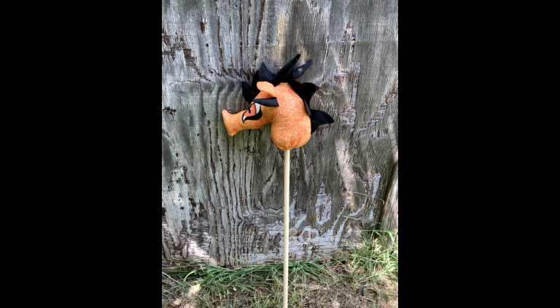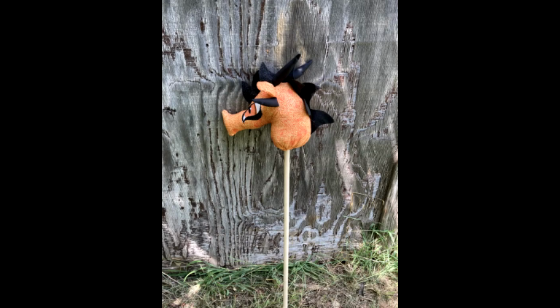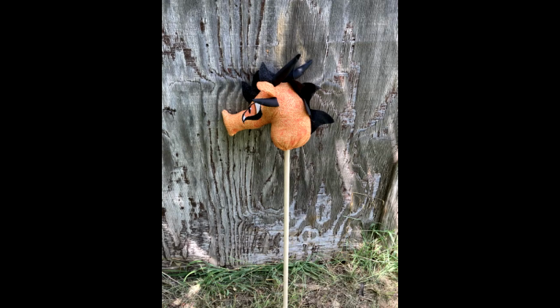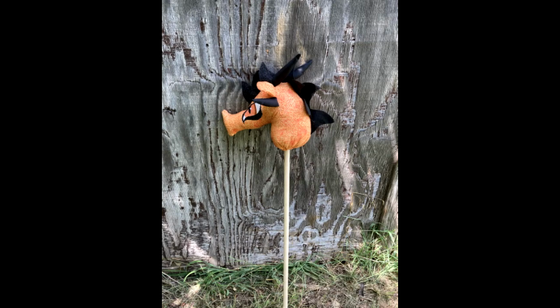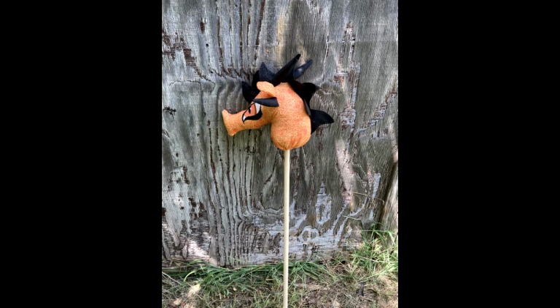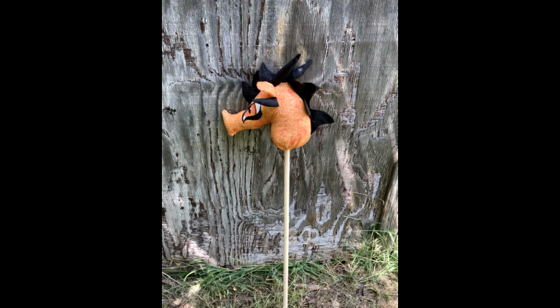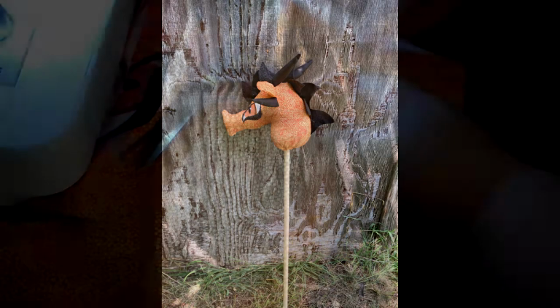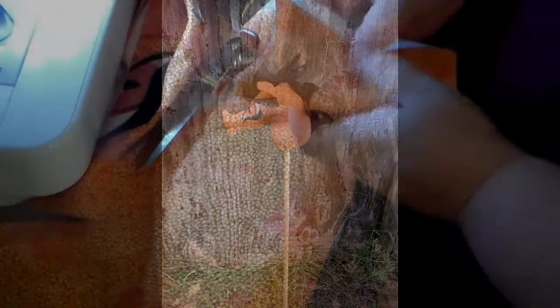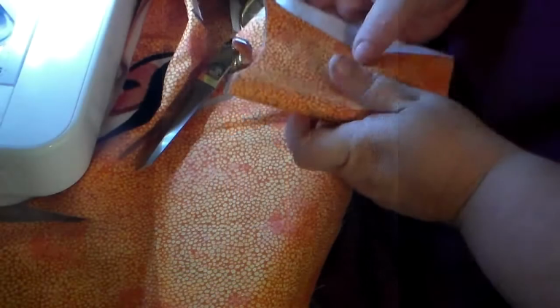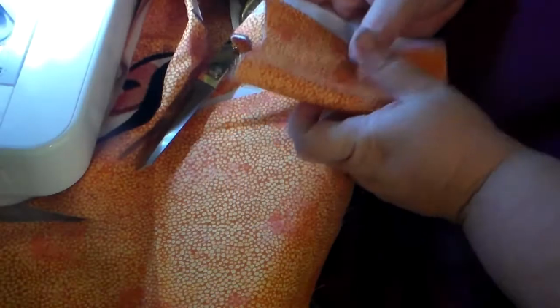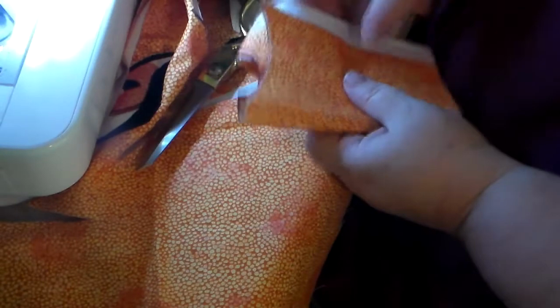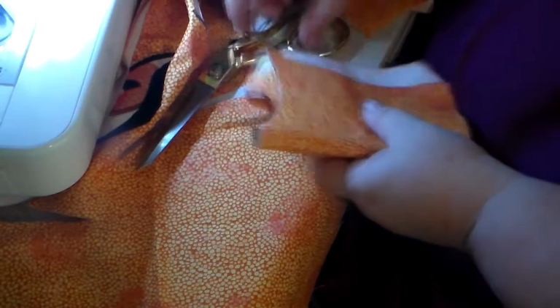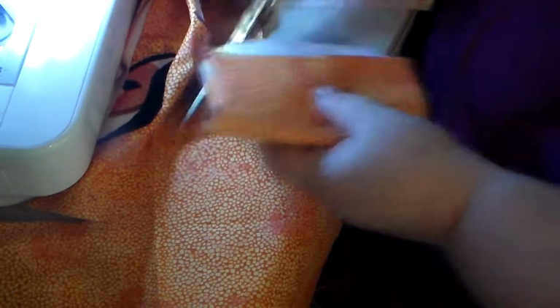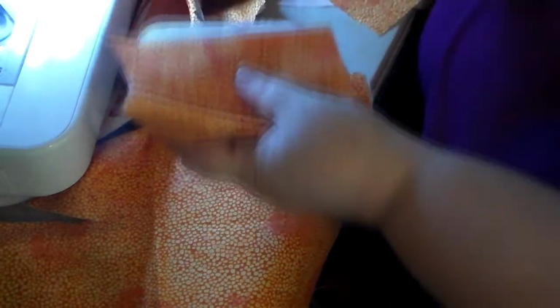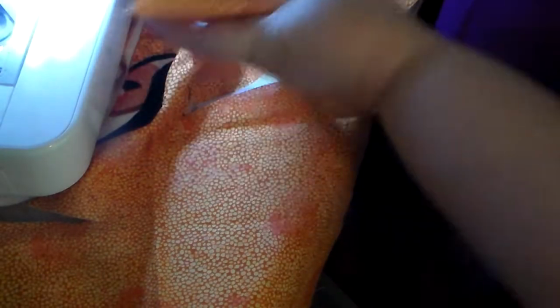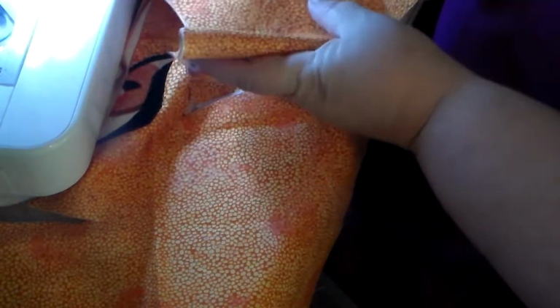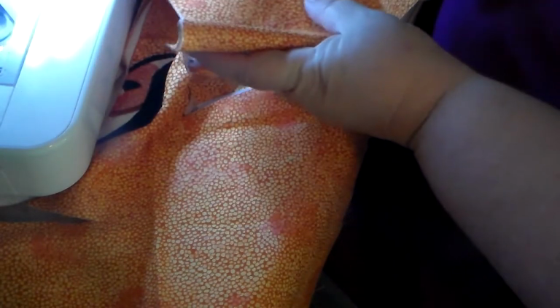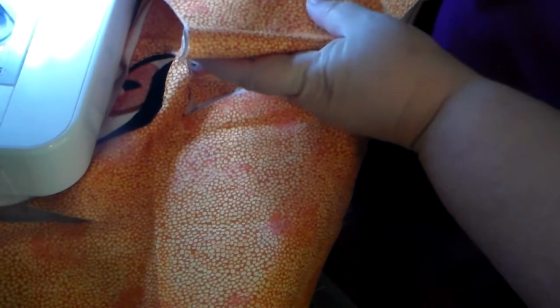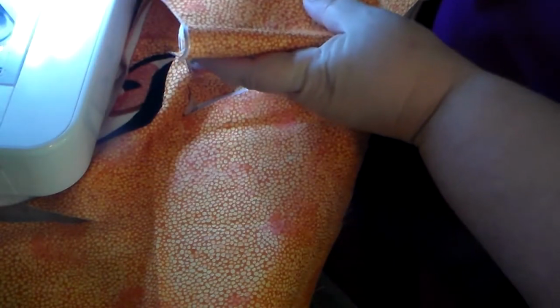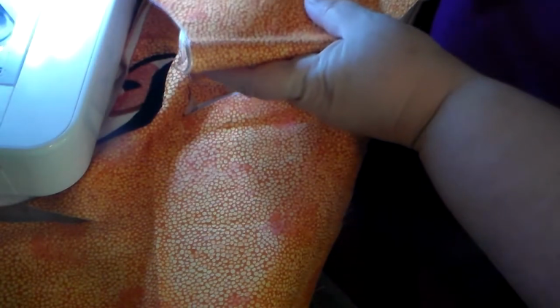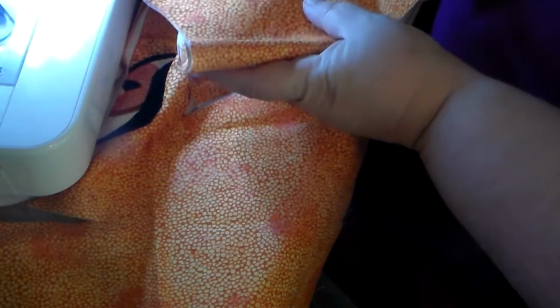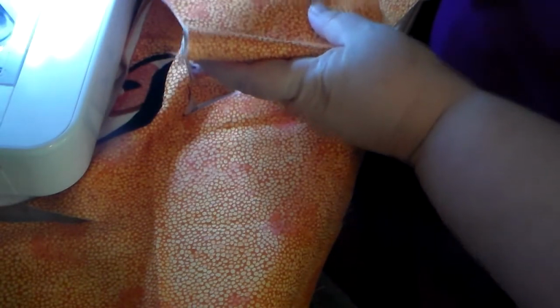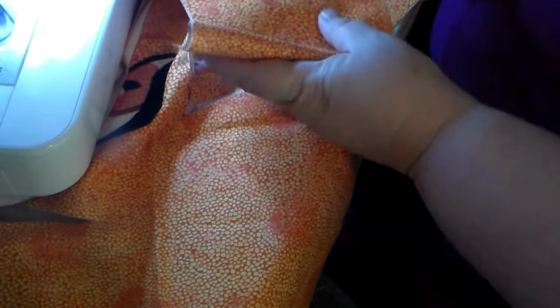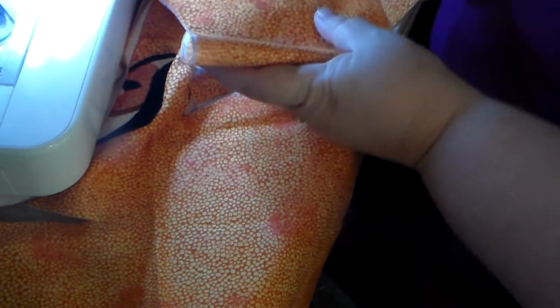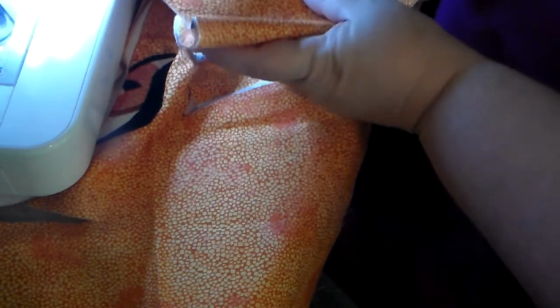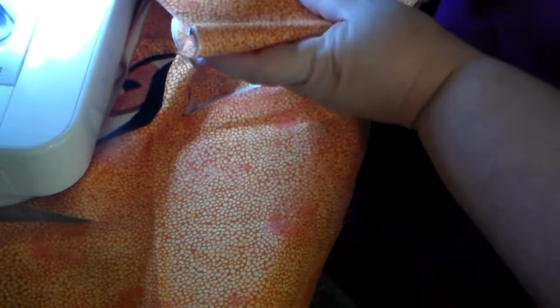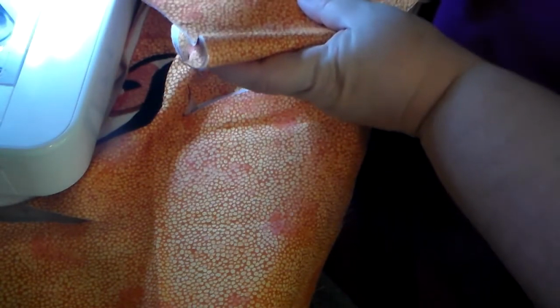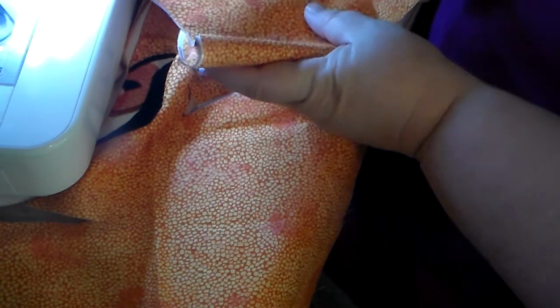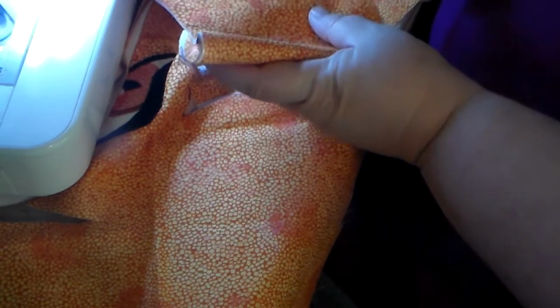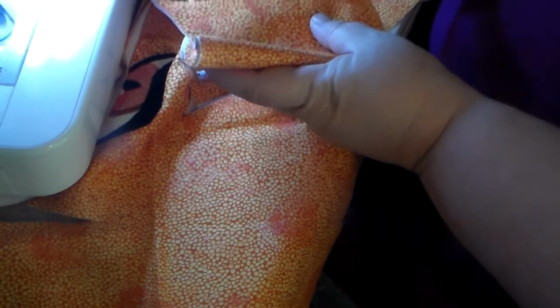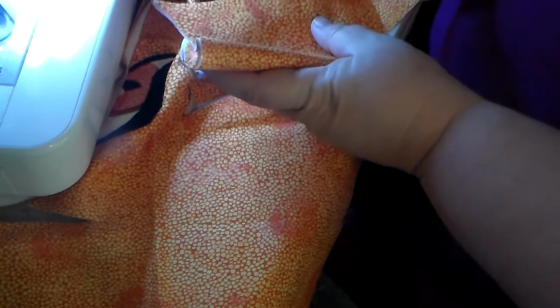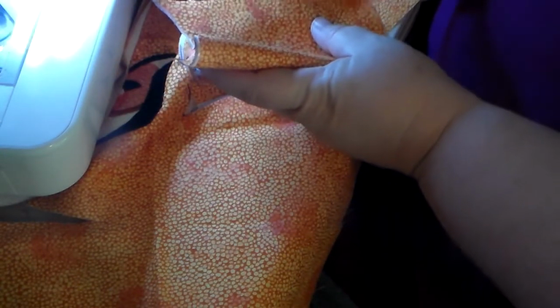Hi guys, it's Misty with Huck Creative Creations. I'm here today to show you how I made this speckled orange dragon.